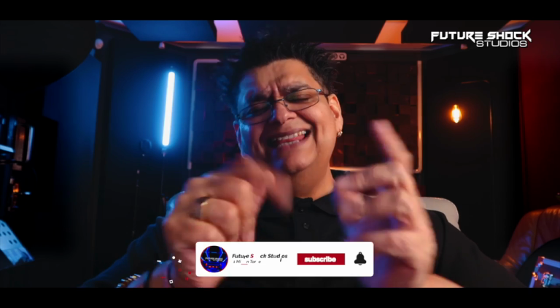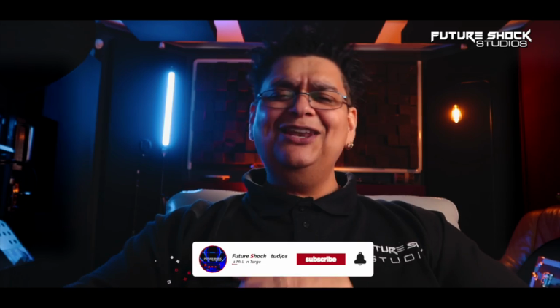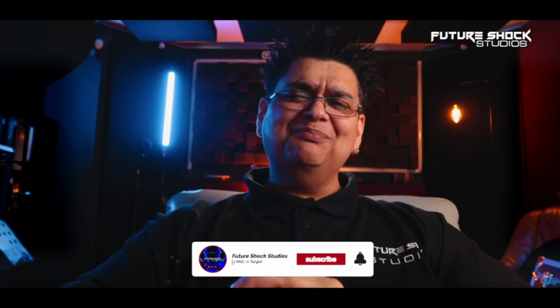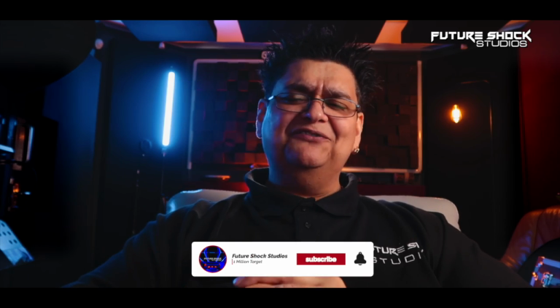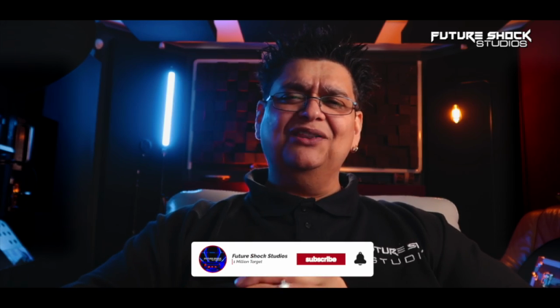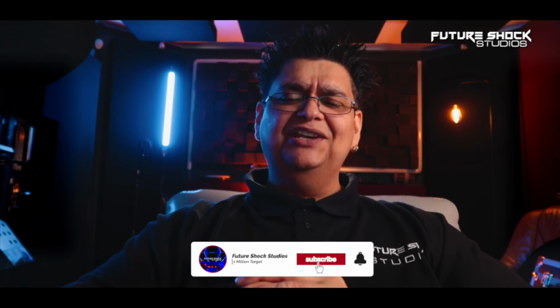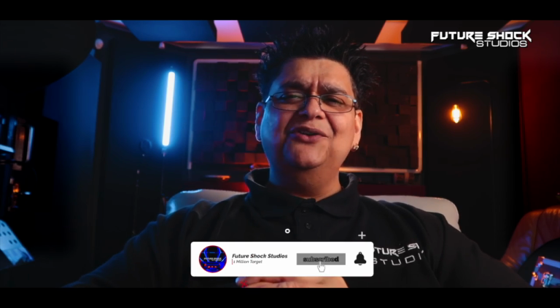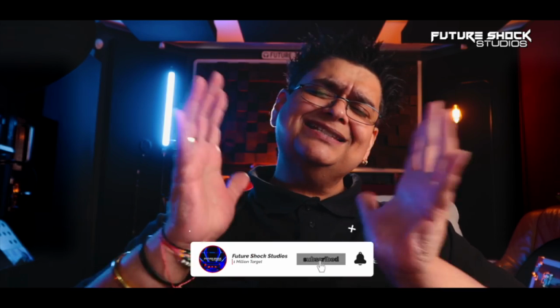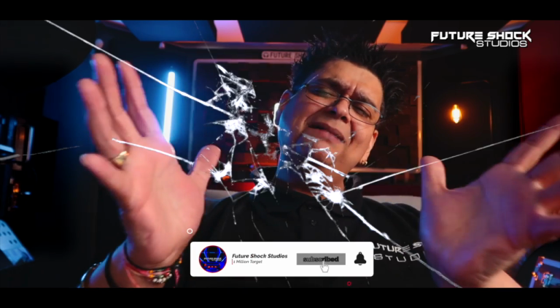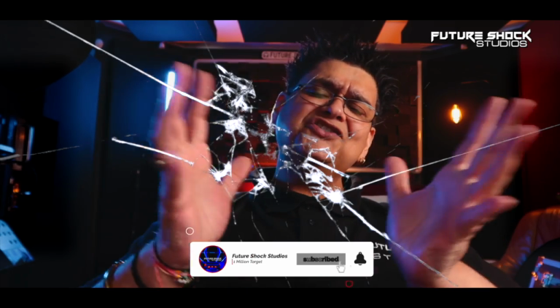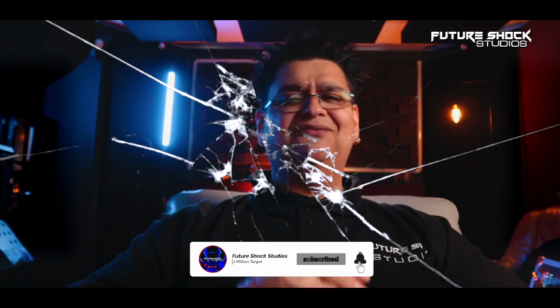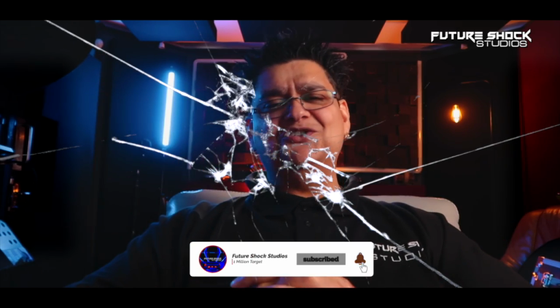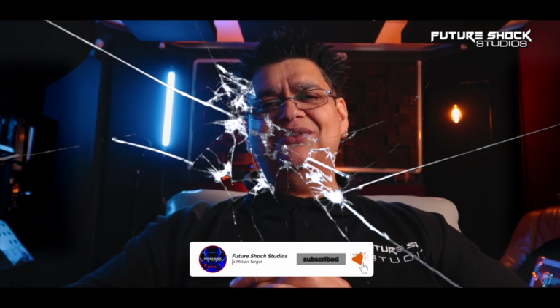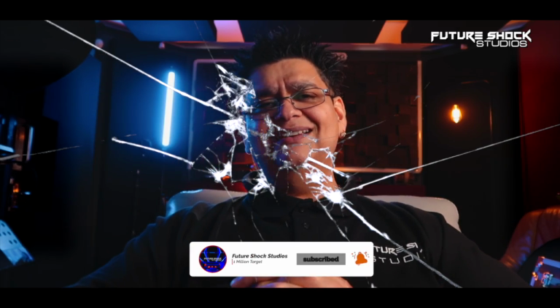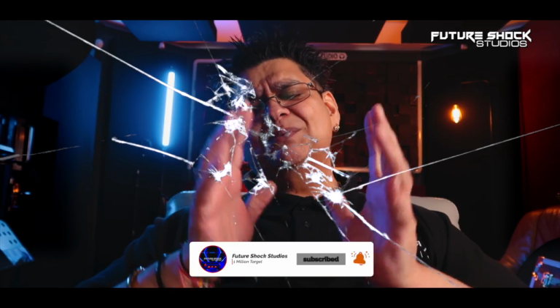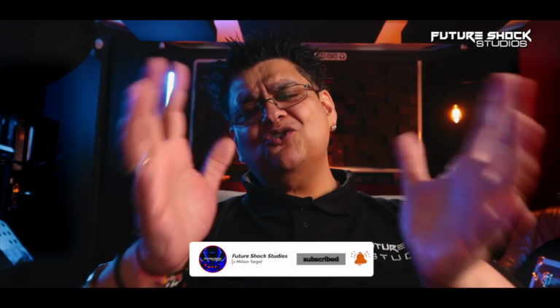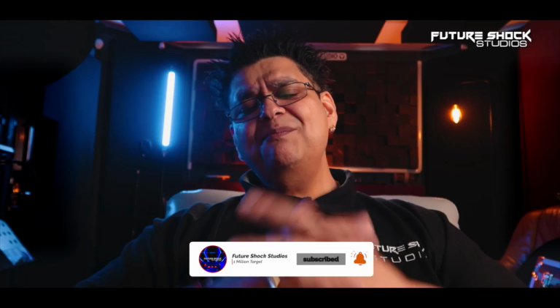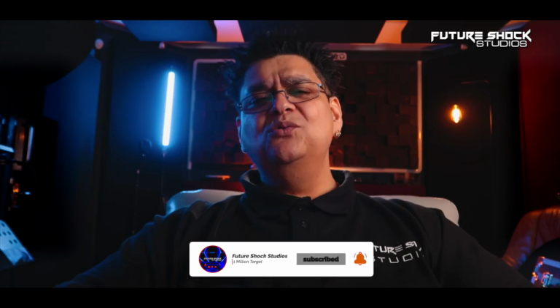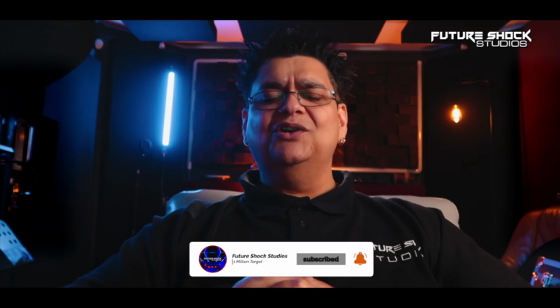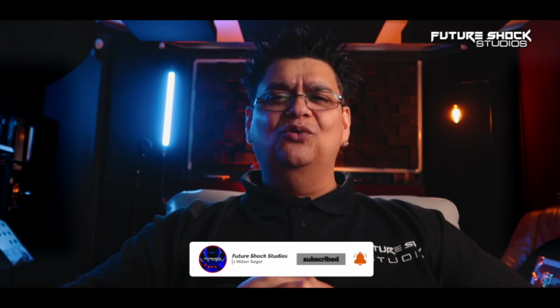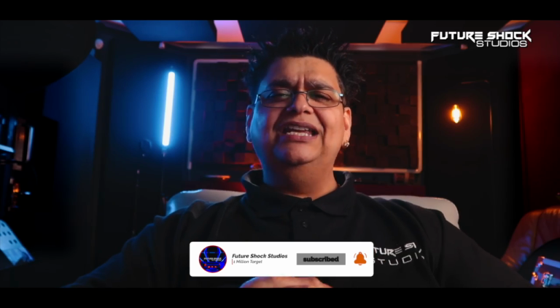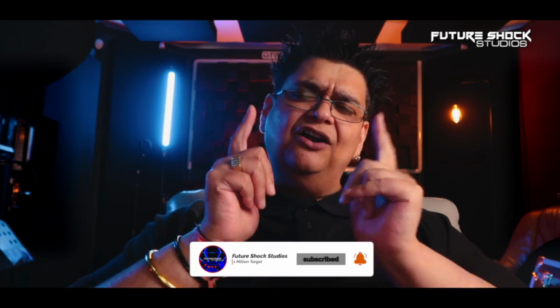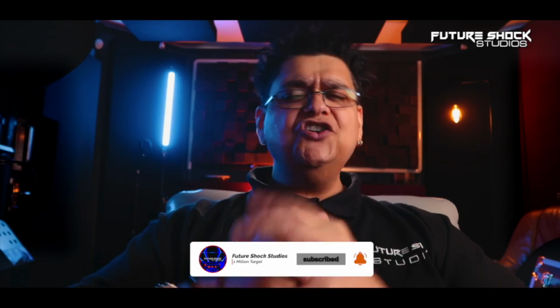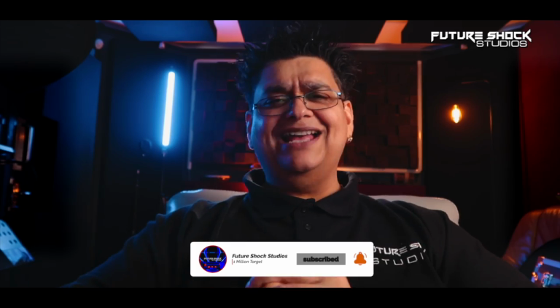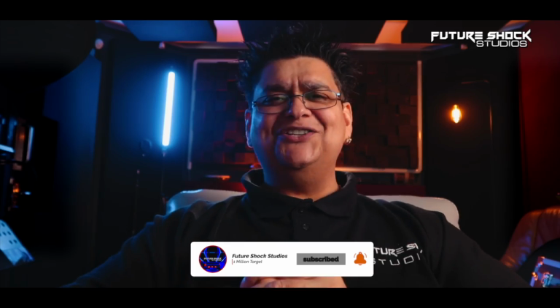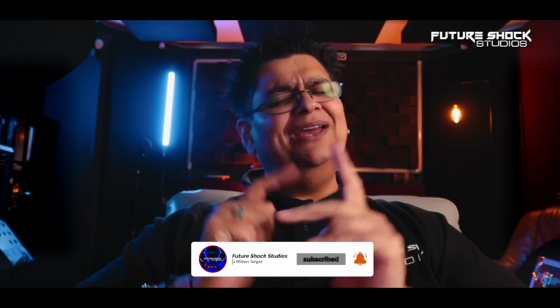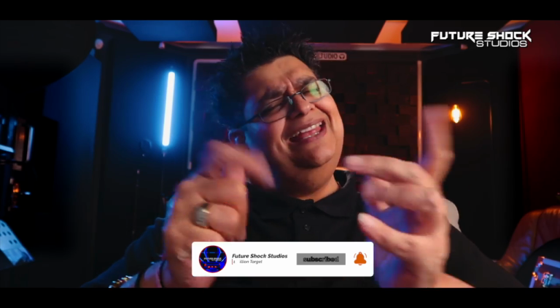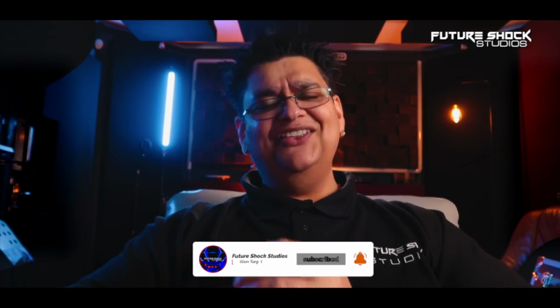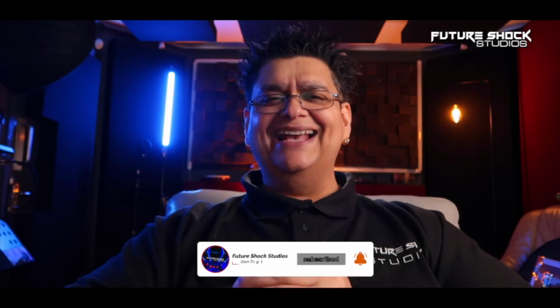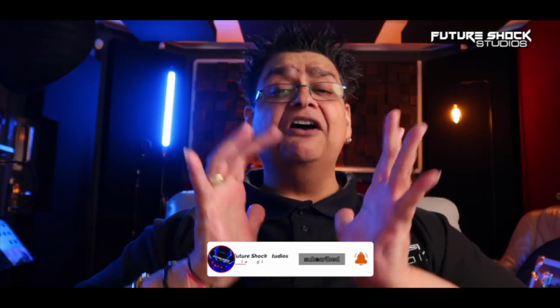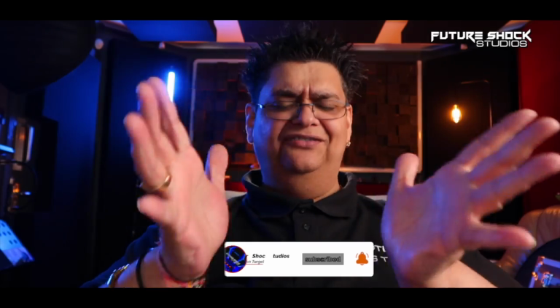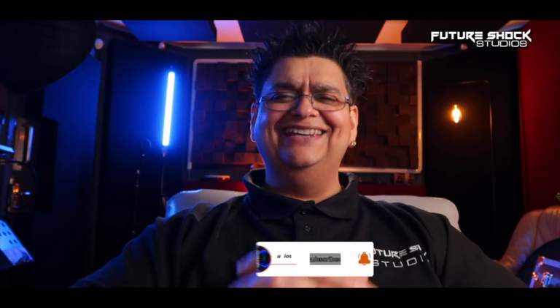Hit the like button if you like the video. Smash it if that's your thing. Subscribe if you aren't already, and I shall catch you in the next video.